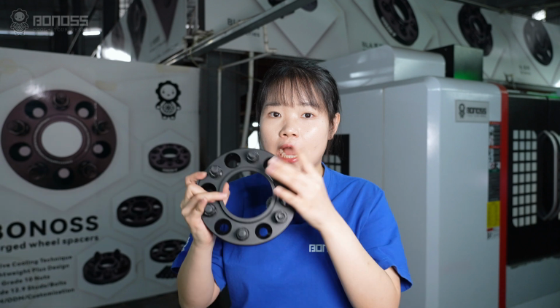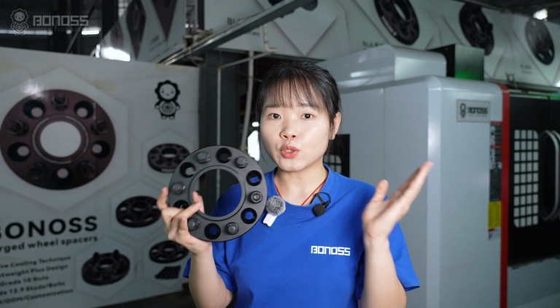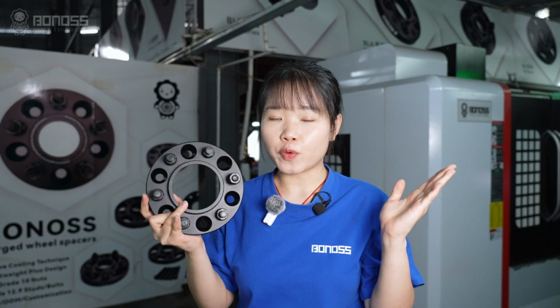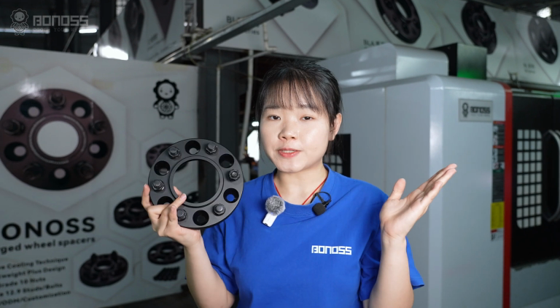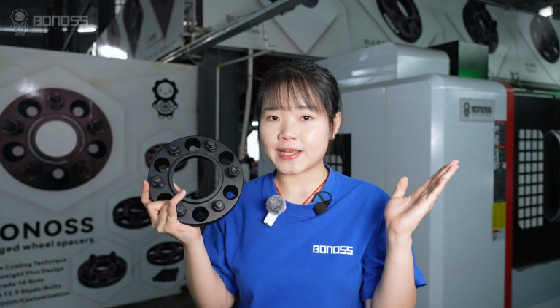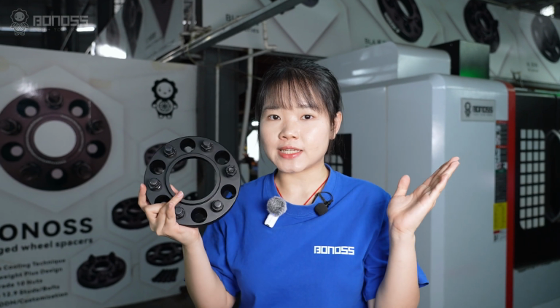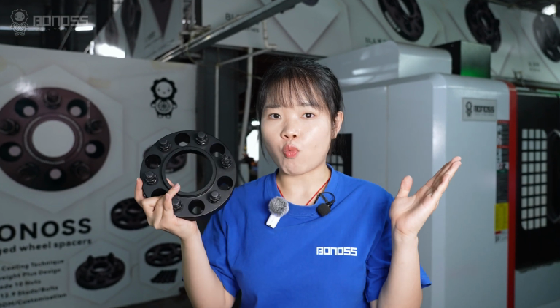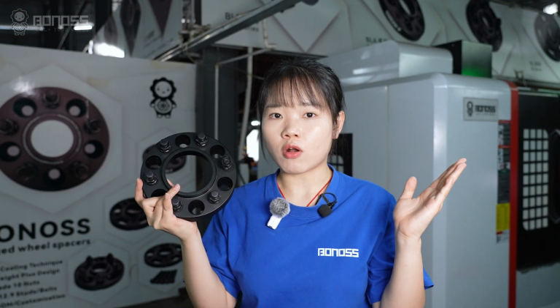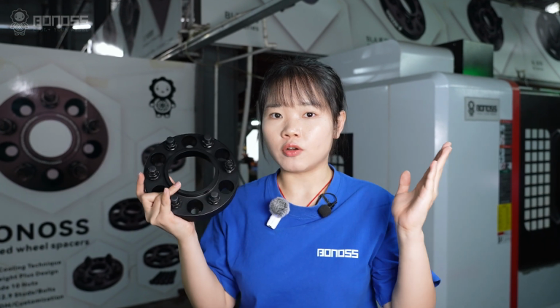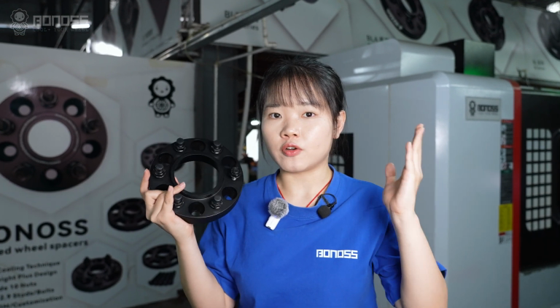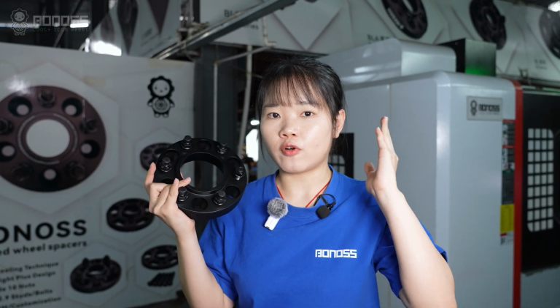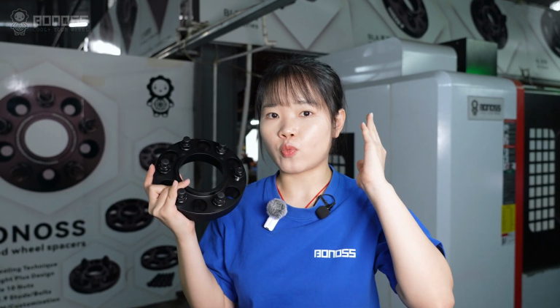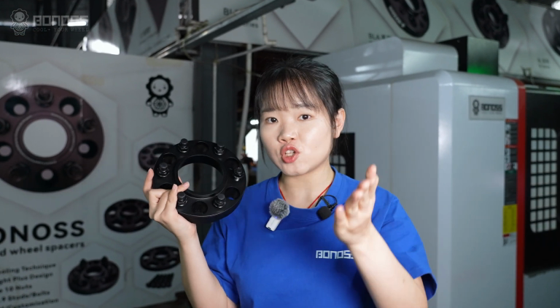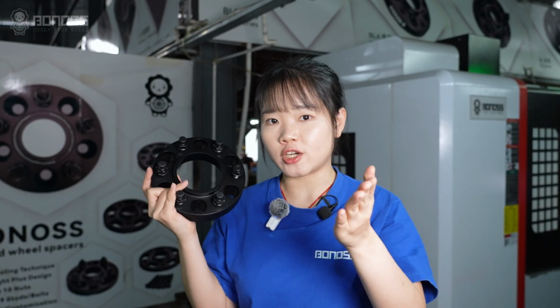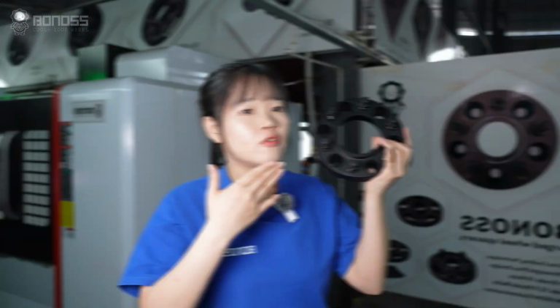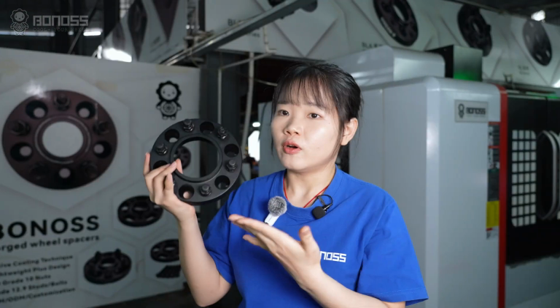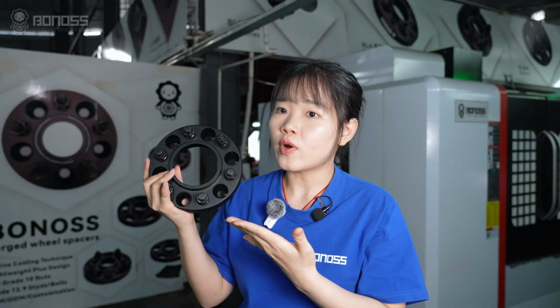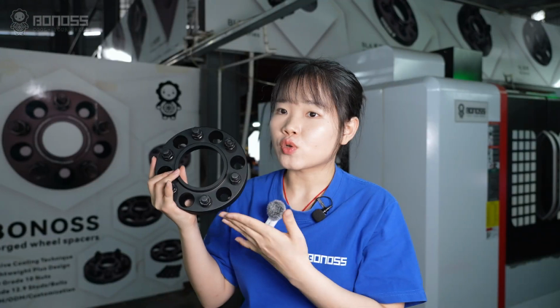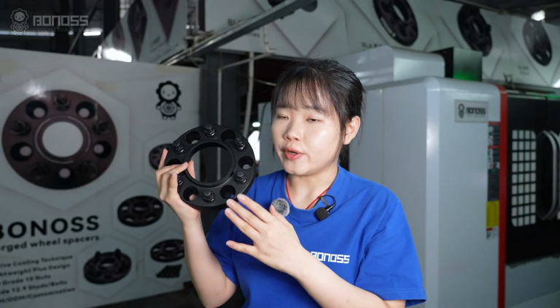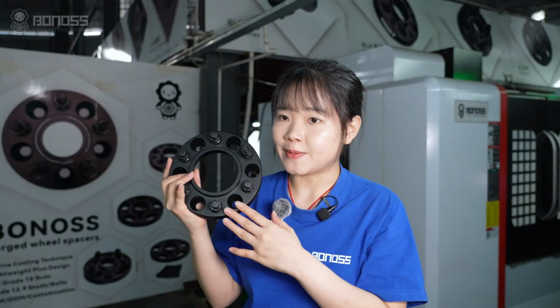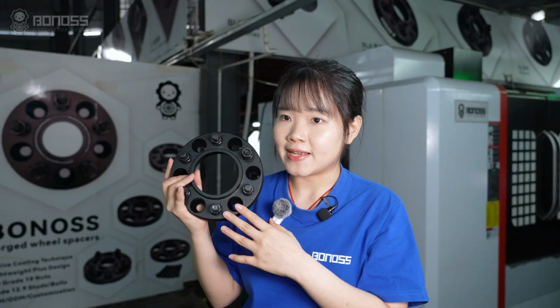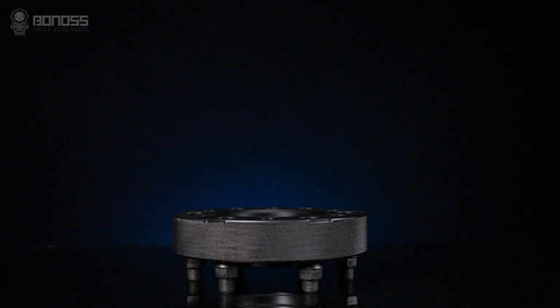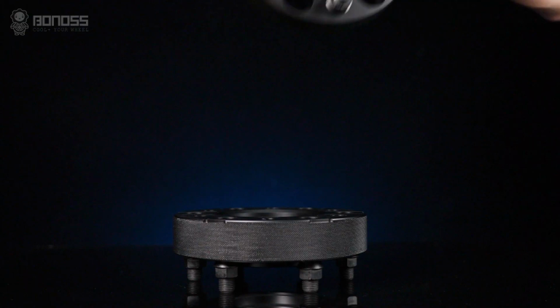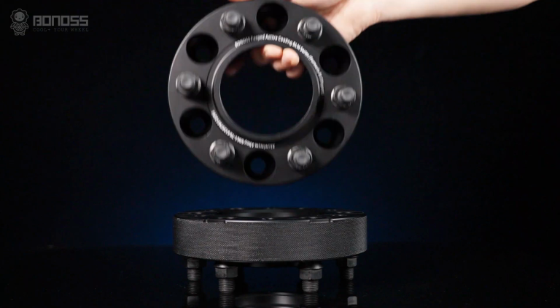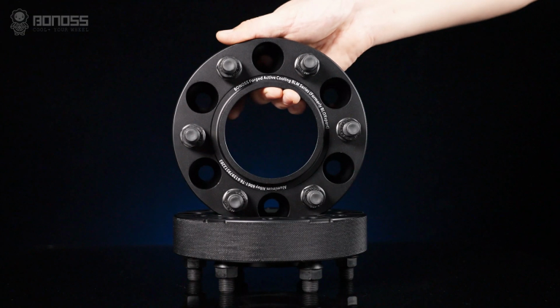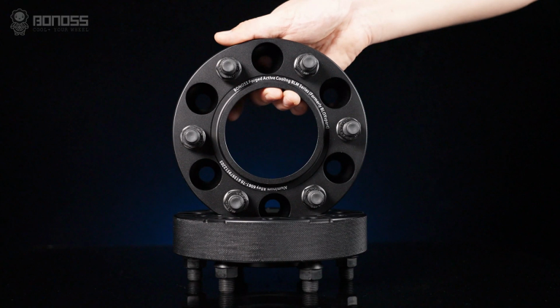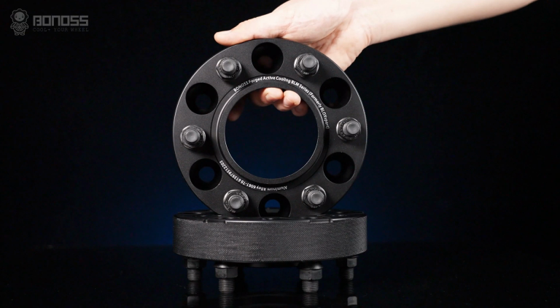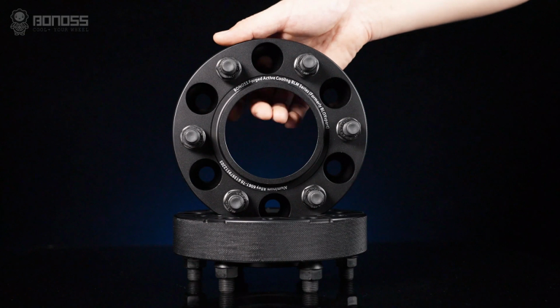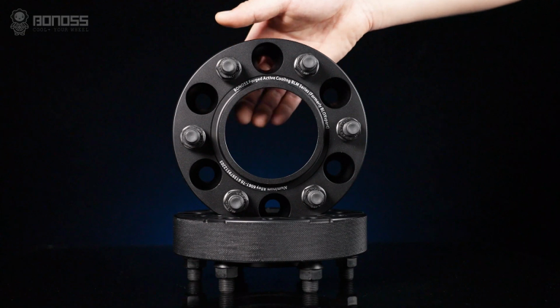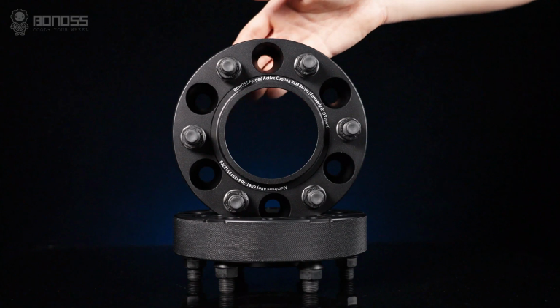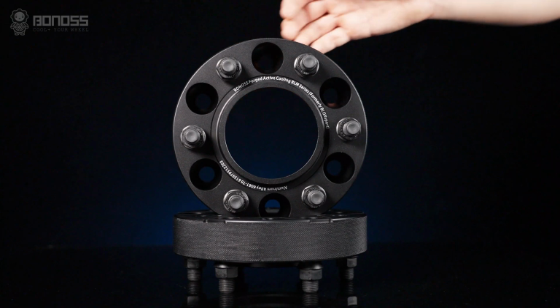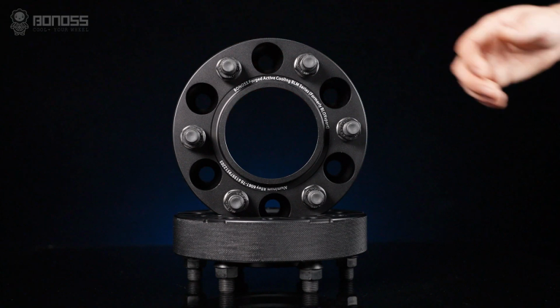How do wheel spacers work on your Ford Ranger? Ford Ranger wheel spacers can be installed as aftermarket parts.